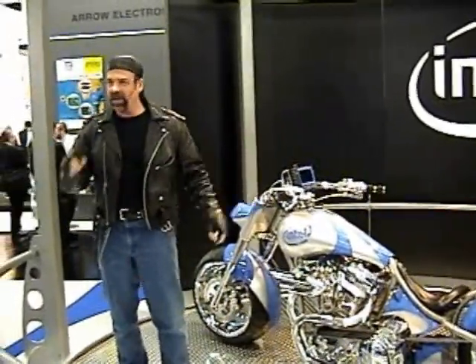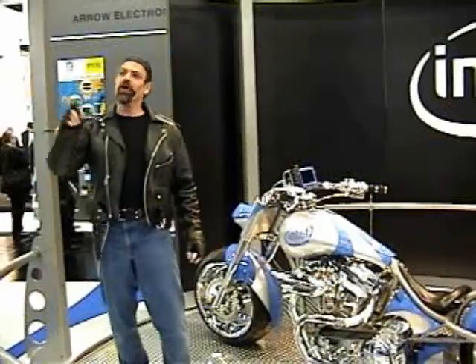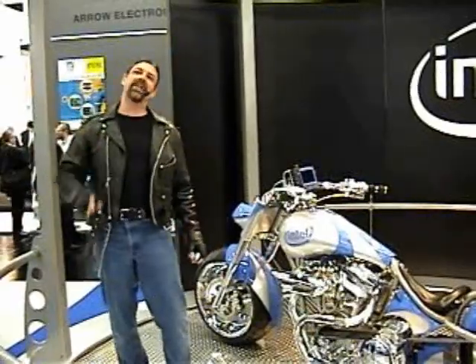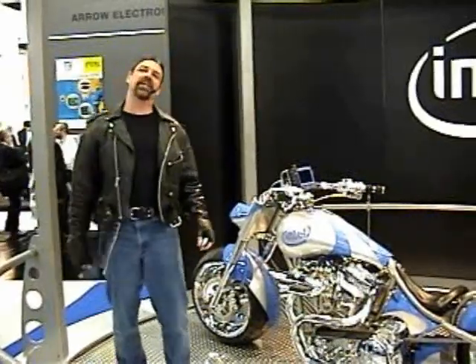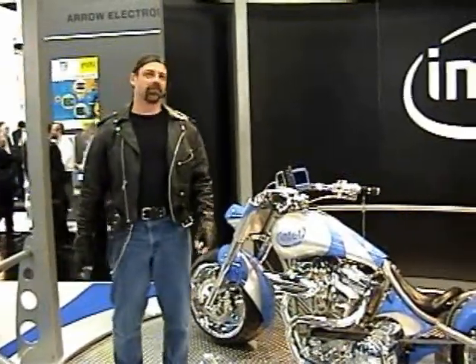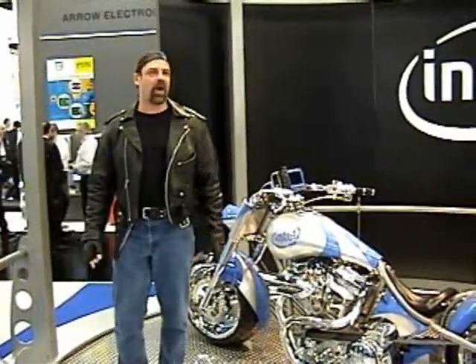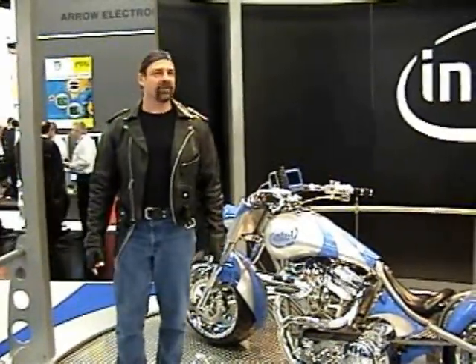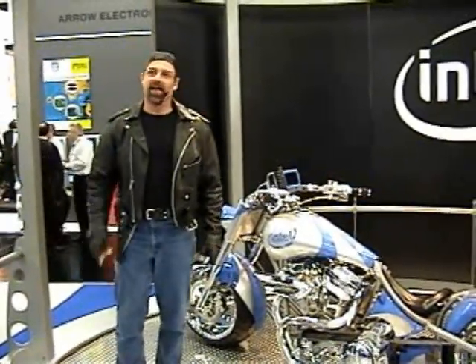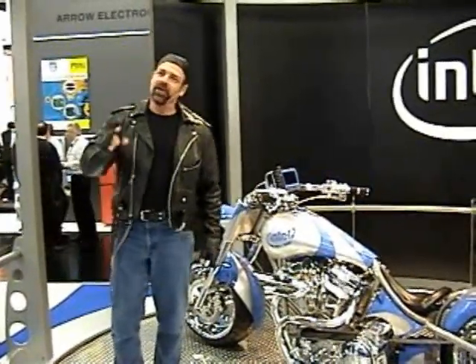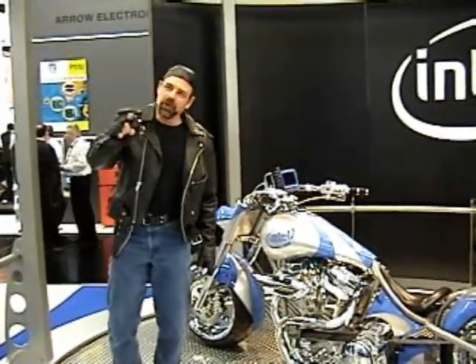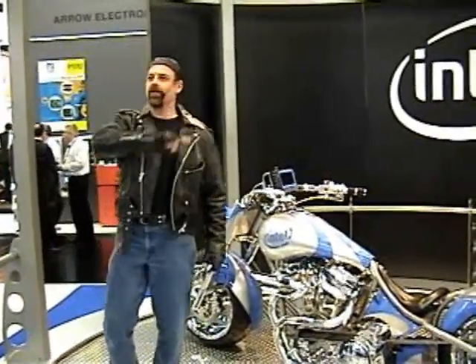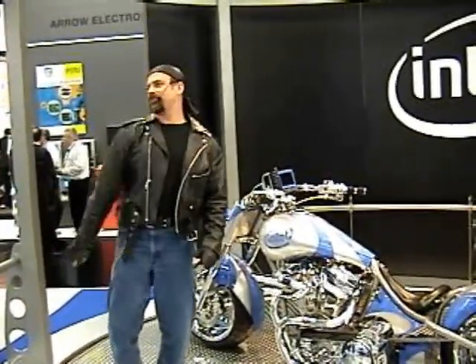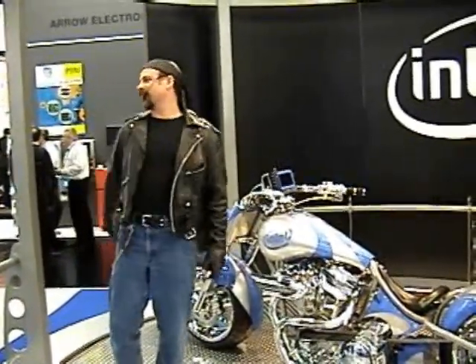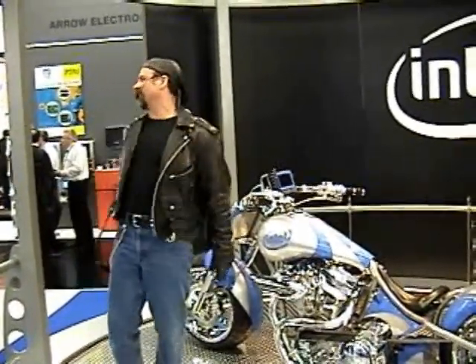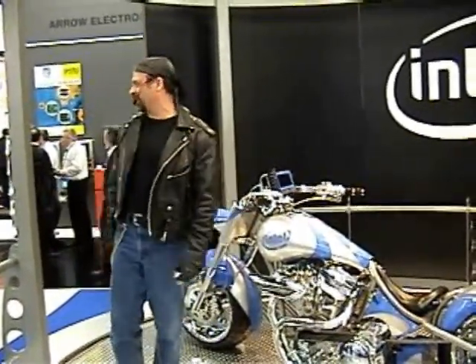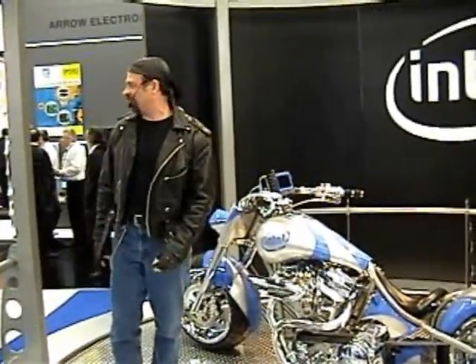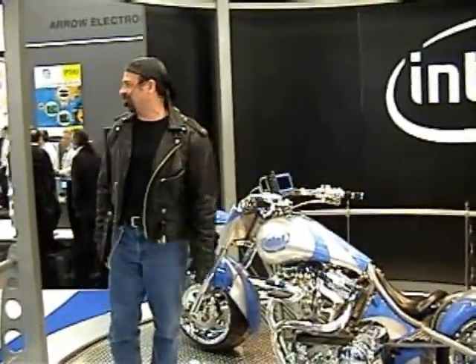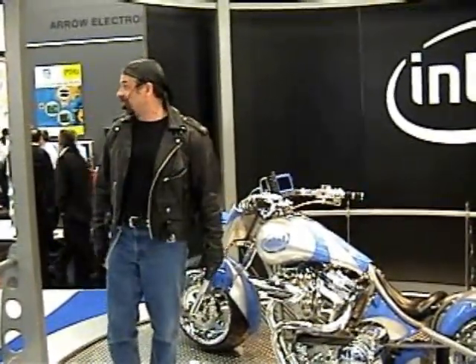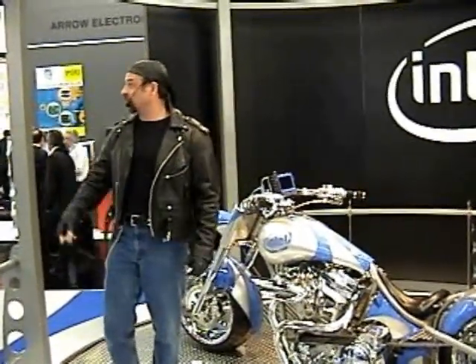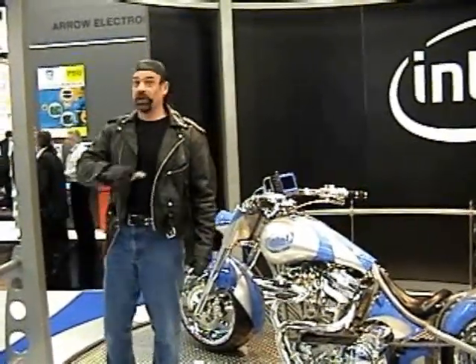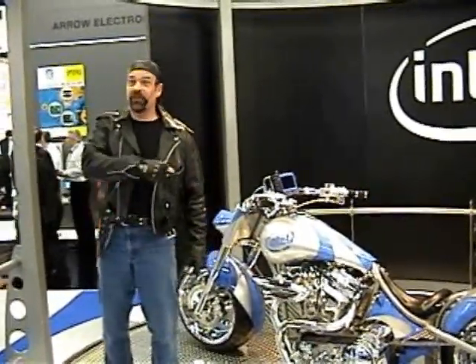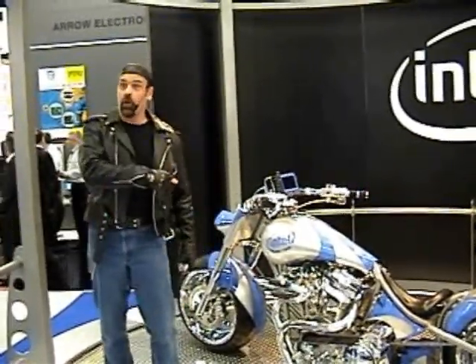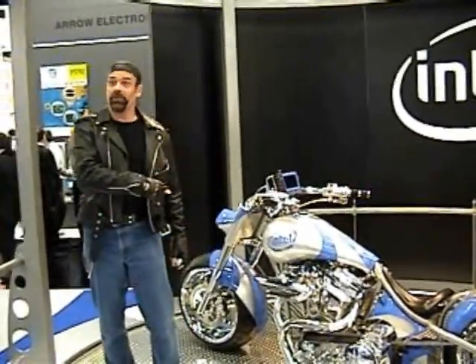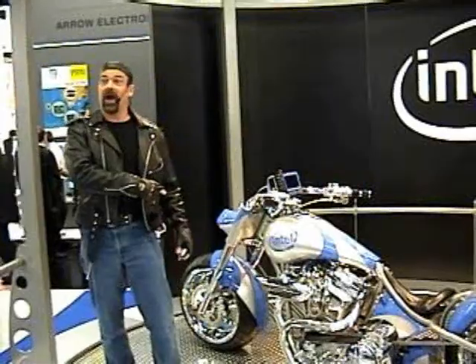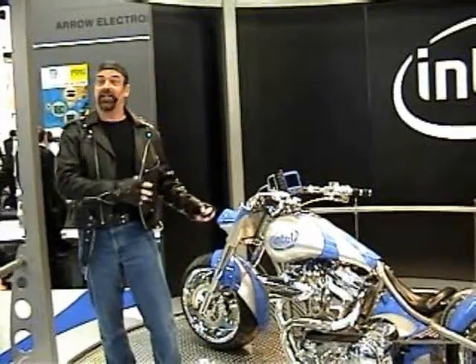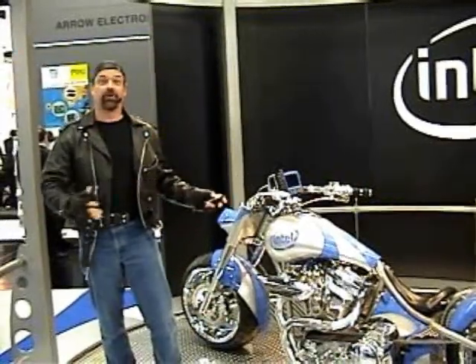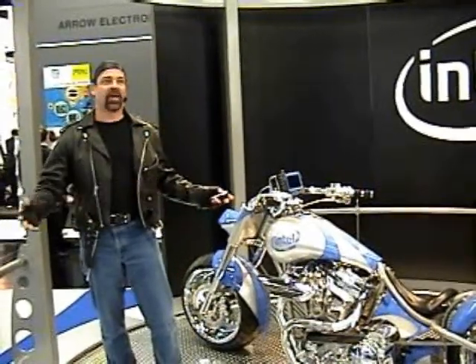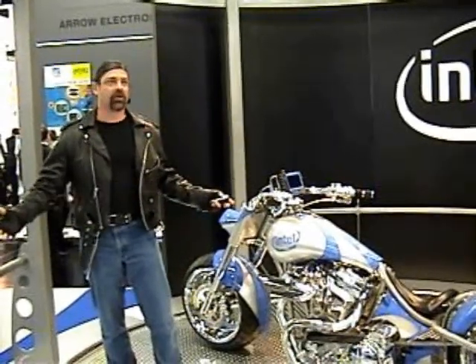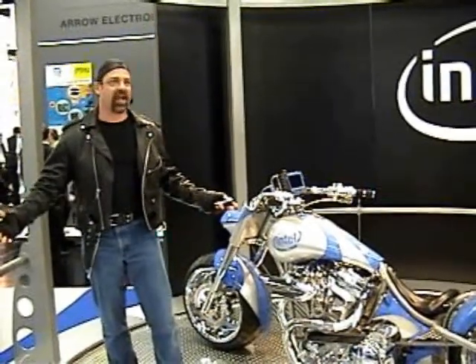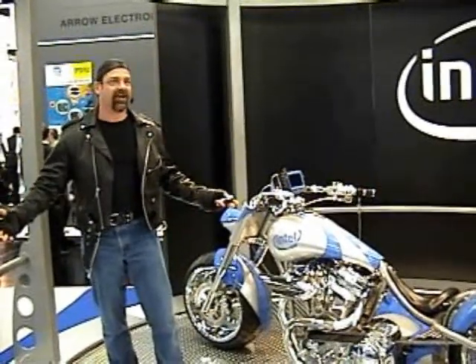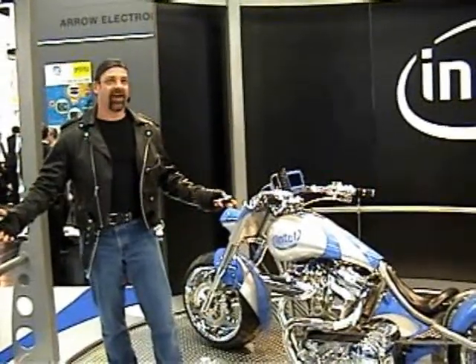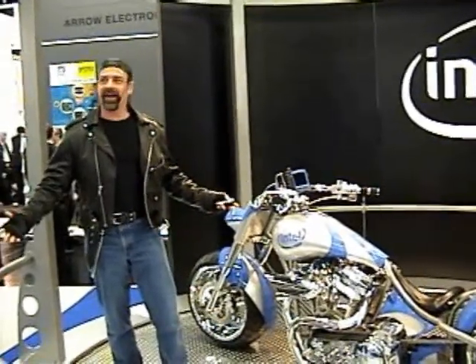So let your imagination run wild. Come up with something unexpected — like a 250 horsepower, highly computerized motorcycle.